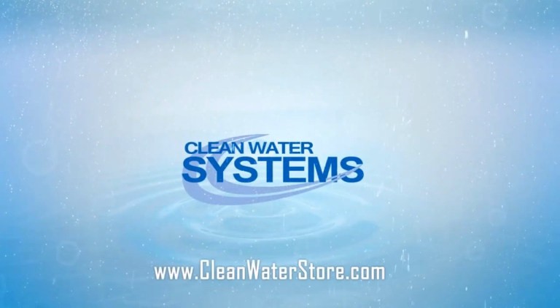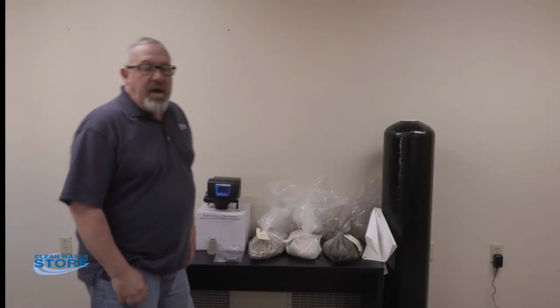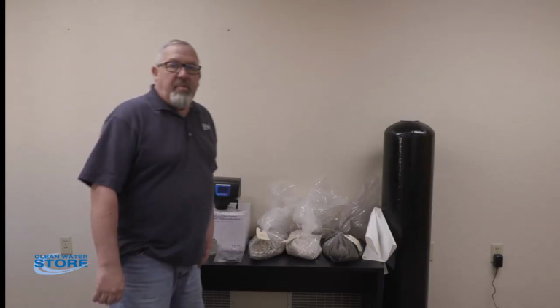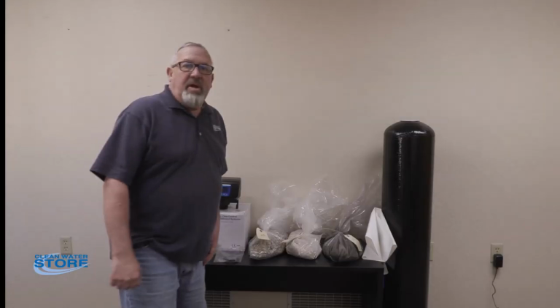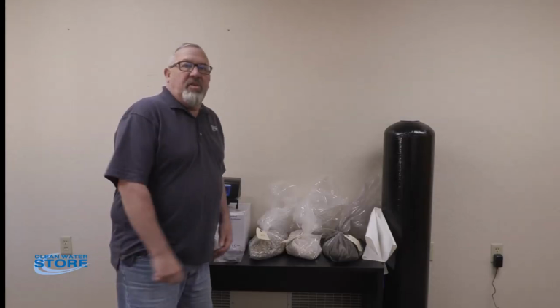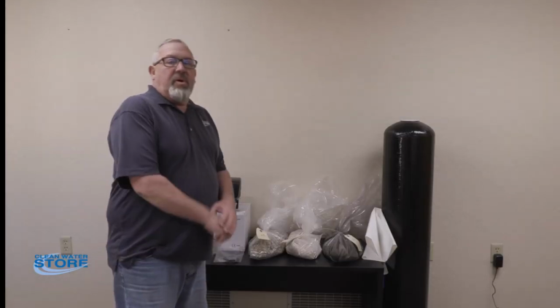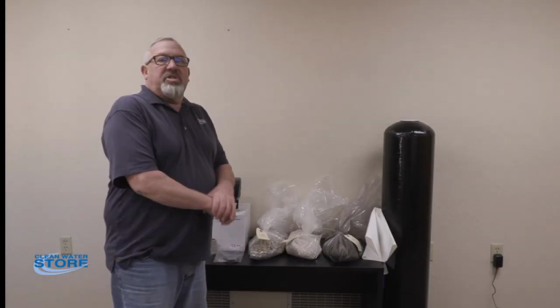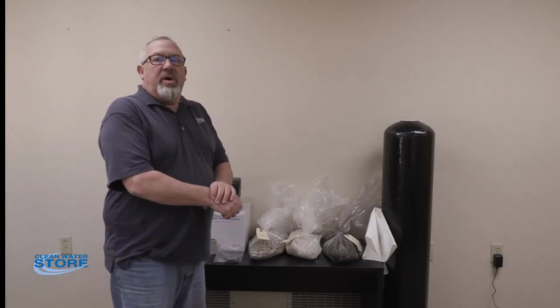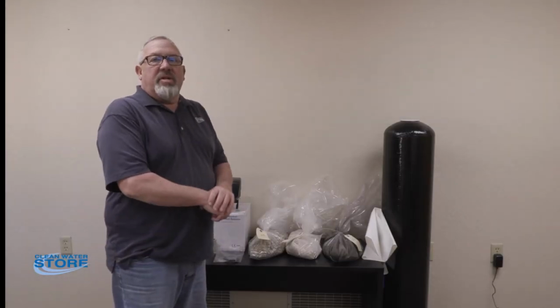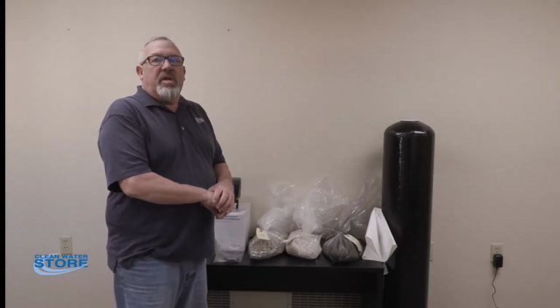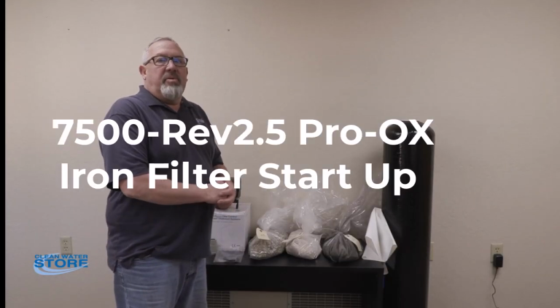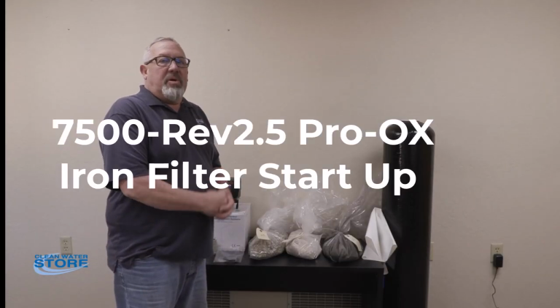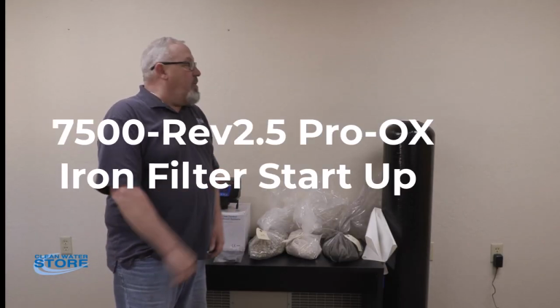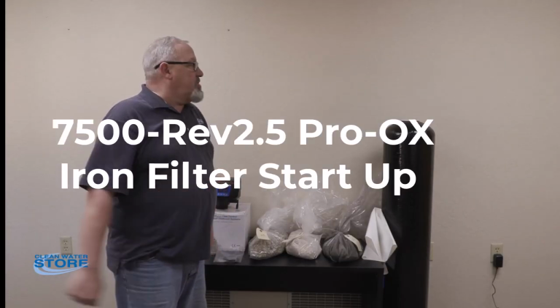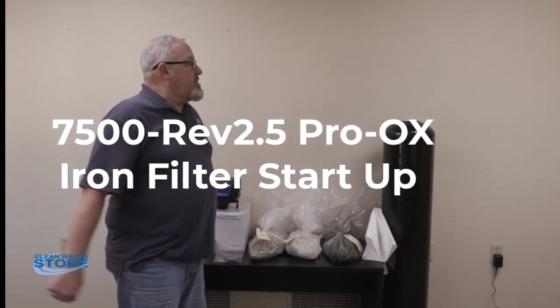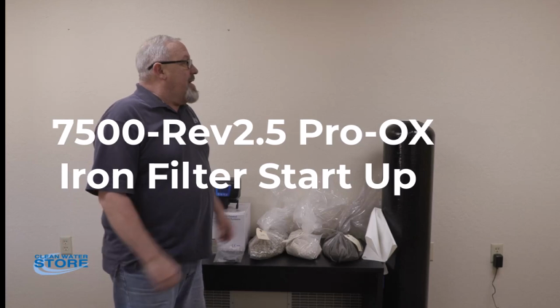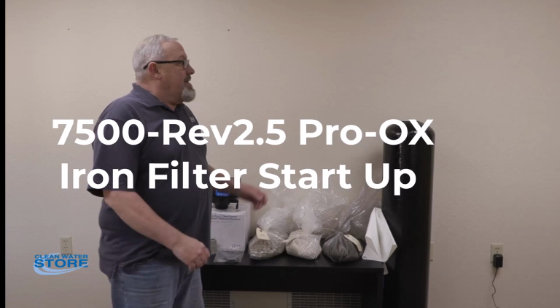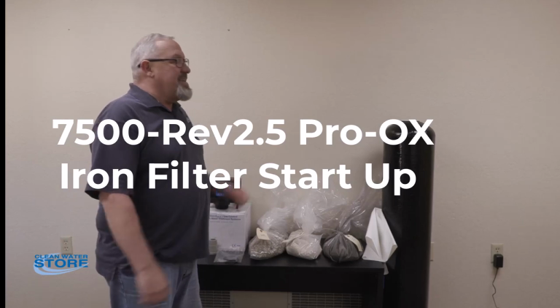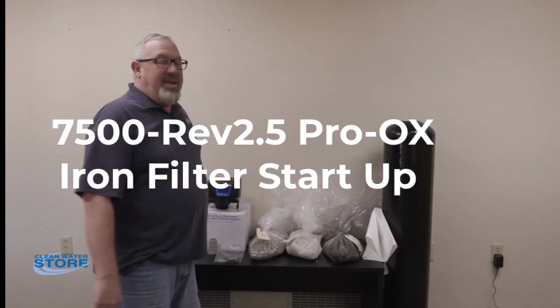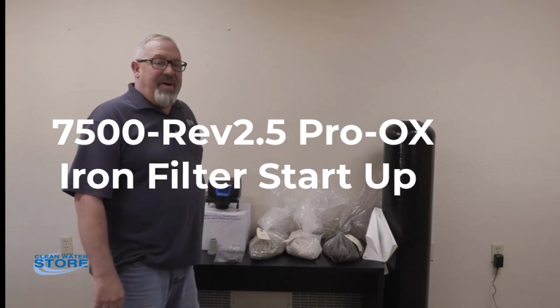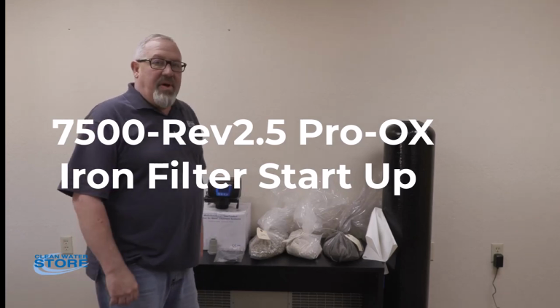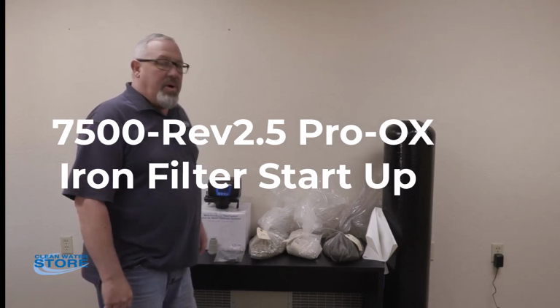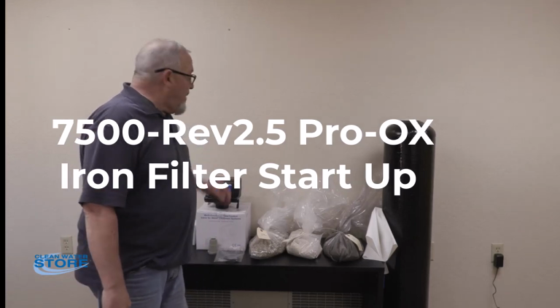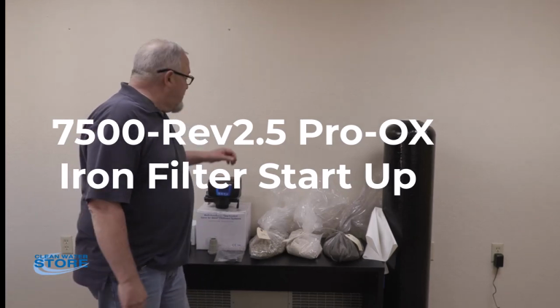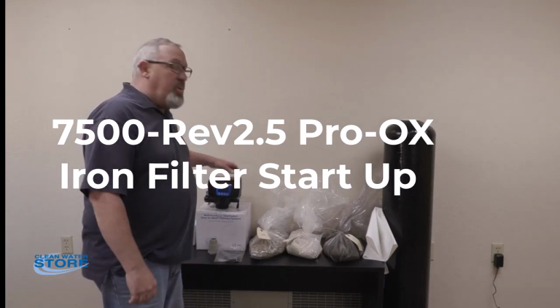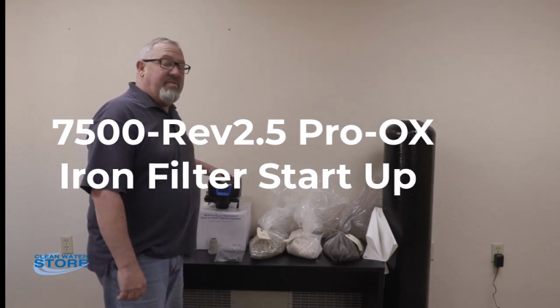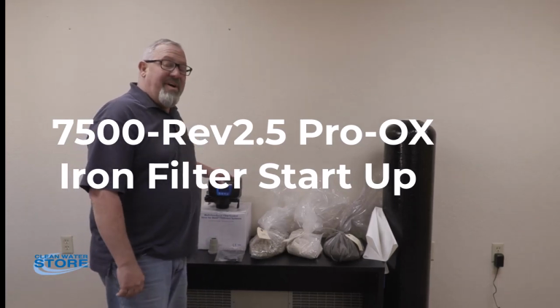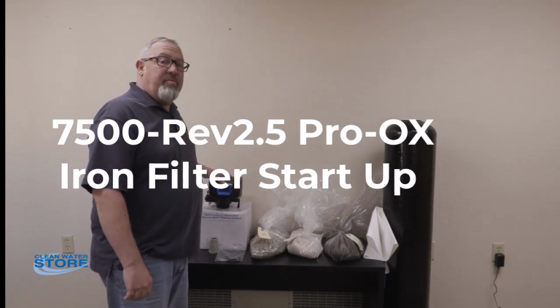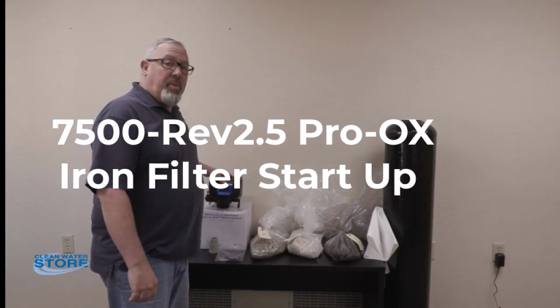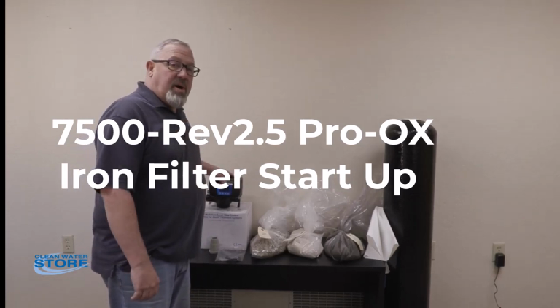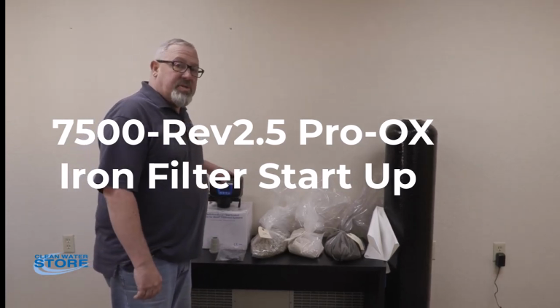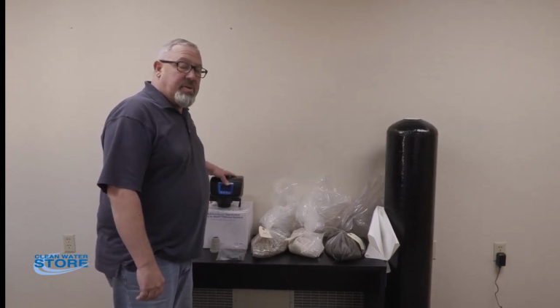Hi everybody, today we're going to show you how to set up your clean water system 7500 Rev 2.5 Pro-Aux system.